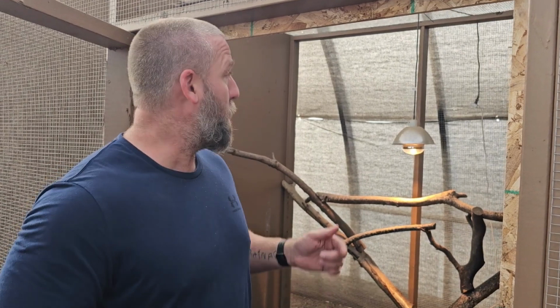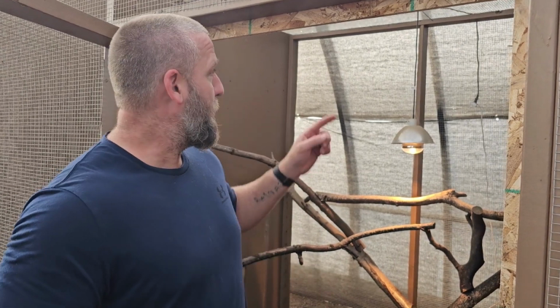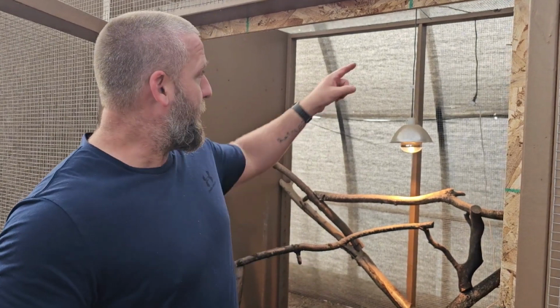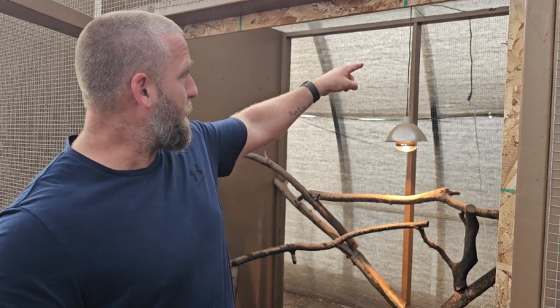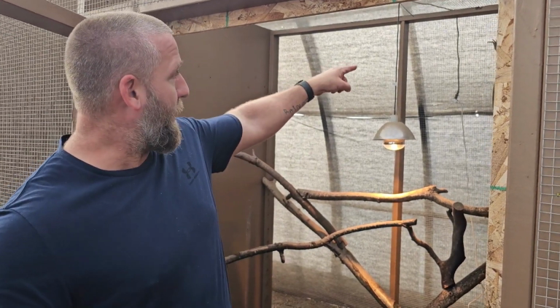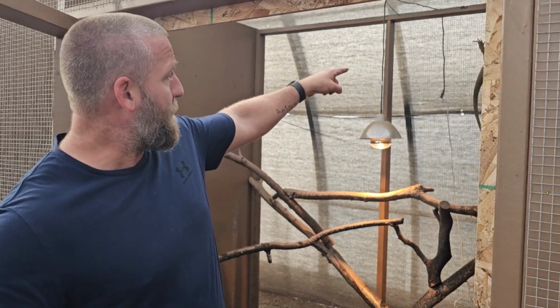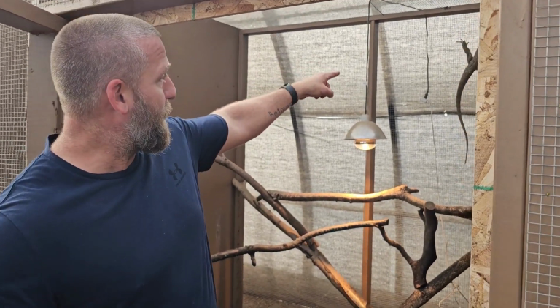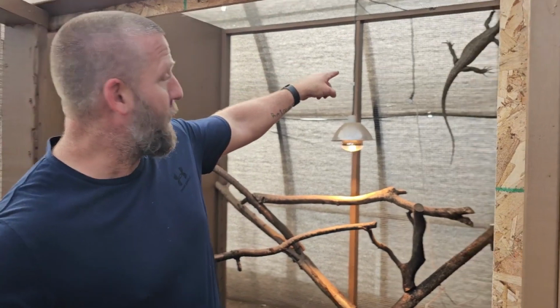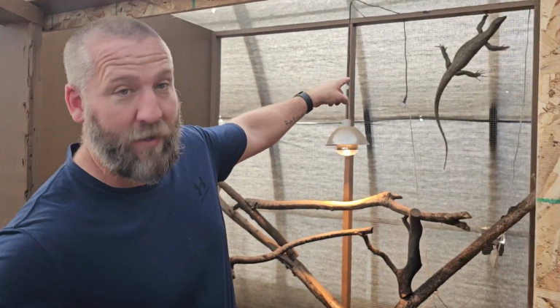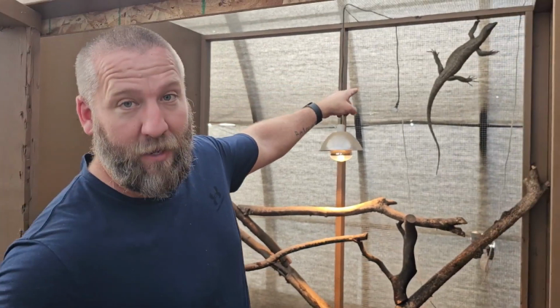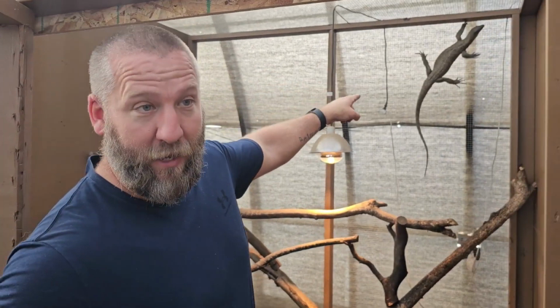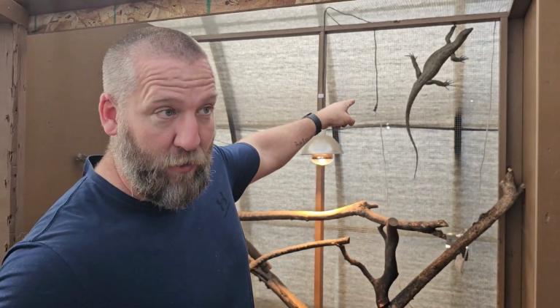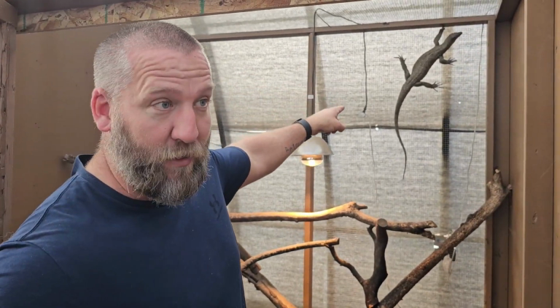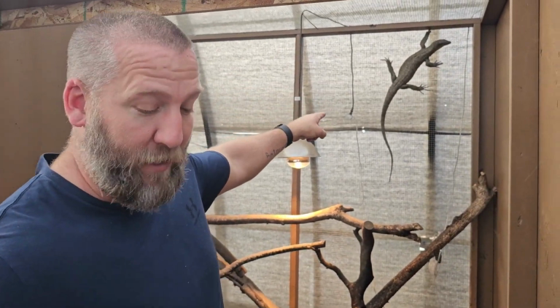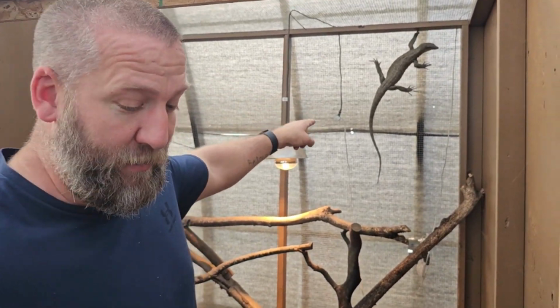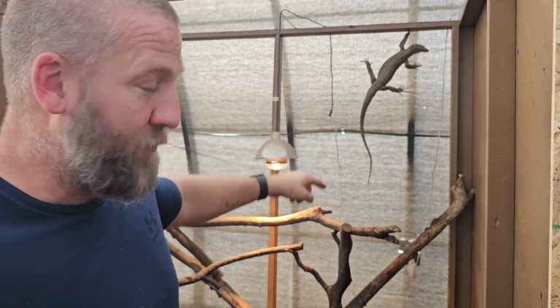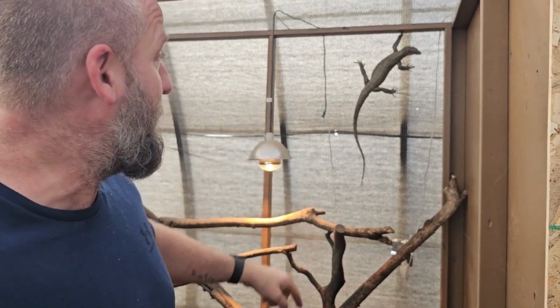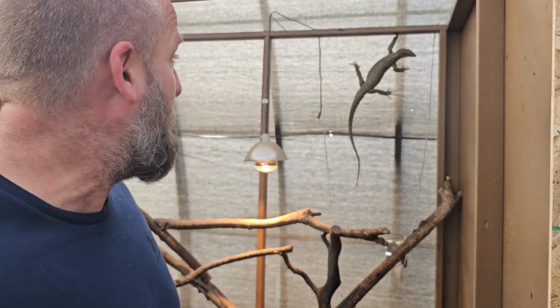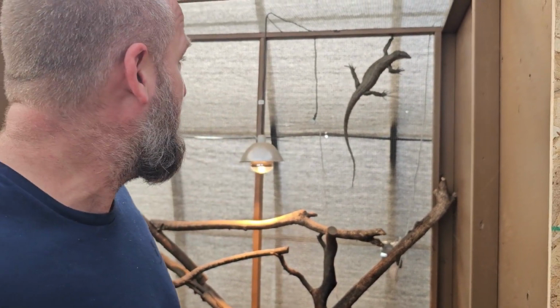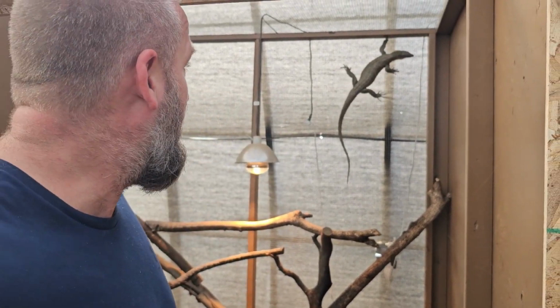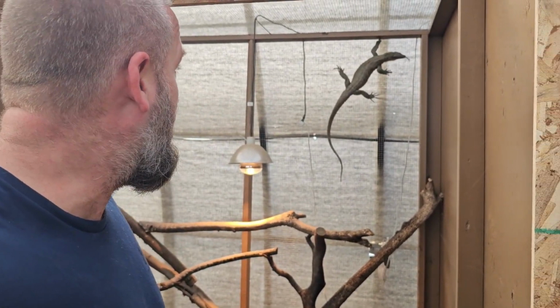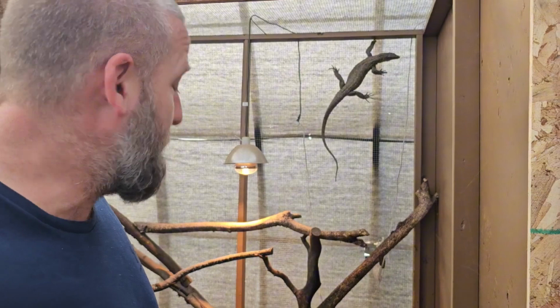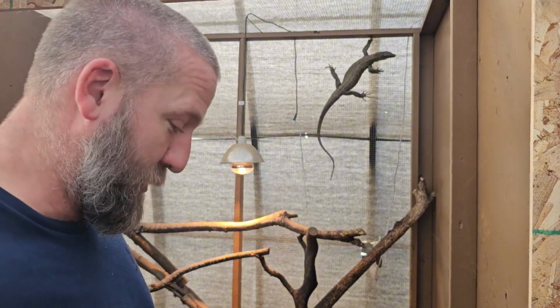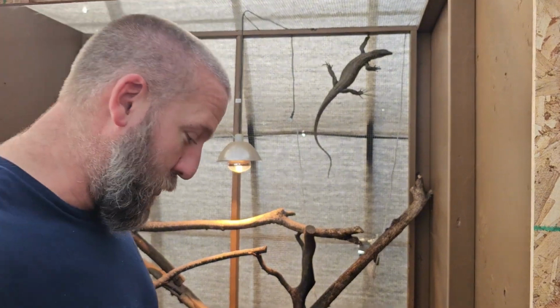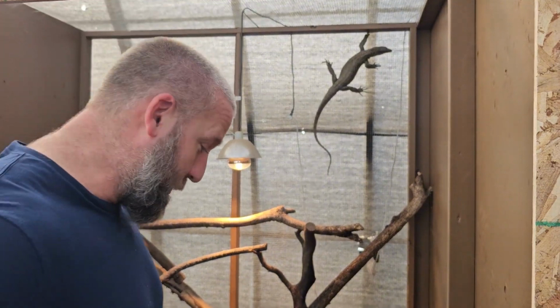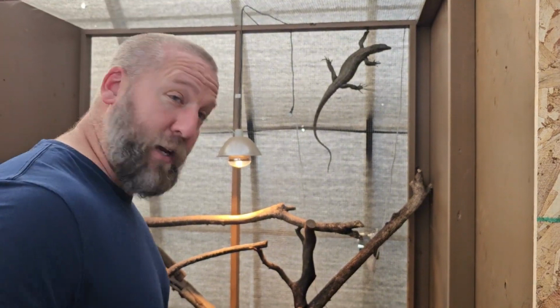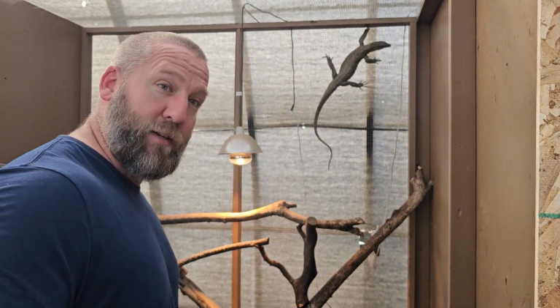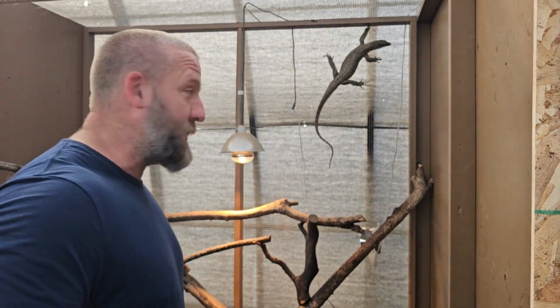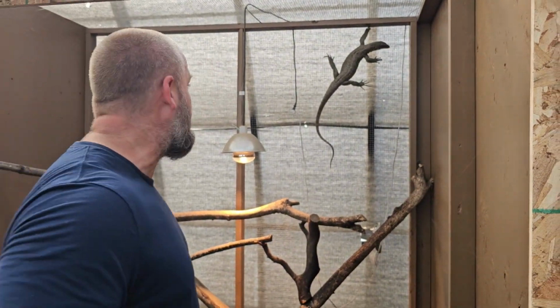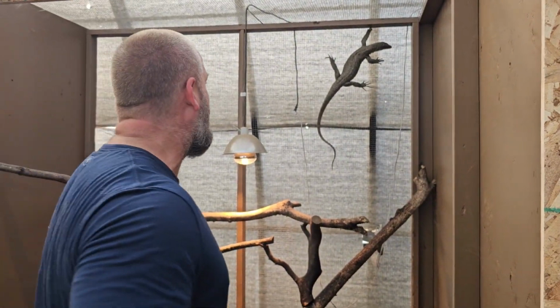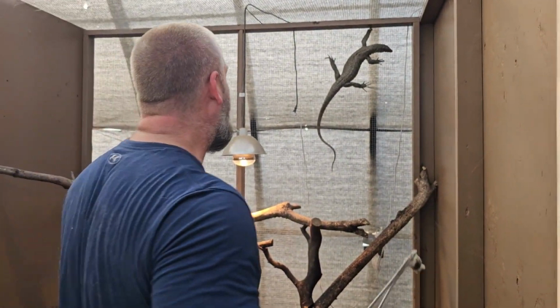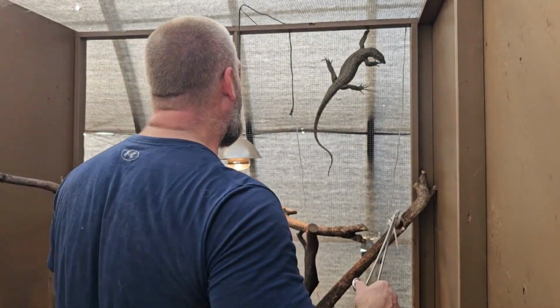He's up there and he knows we're coming in right now, so this could get crazy. Let's see. Hey buddy.